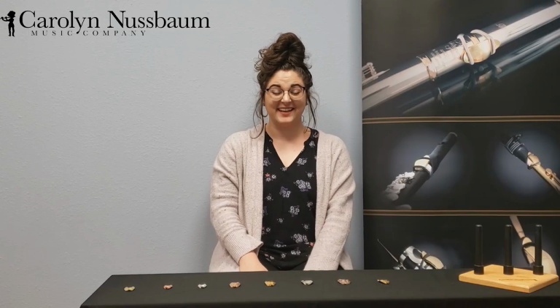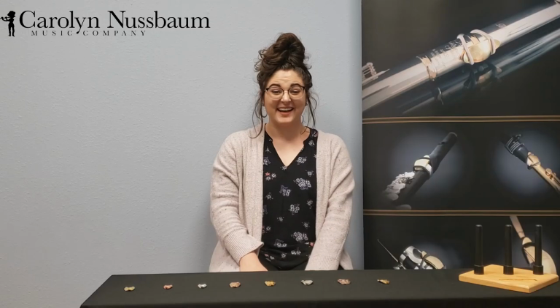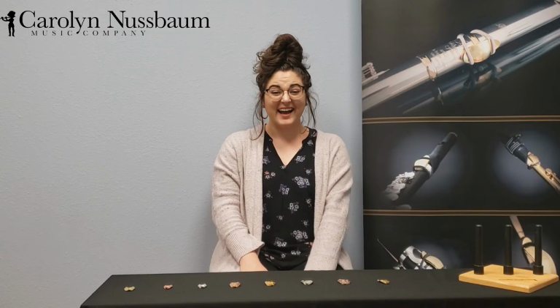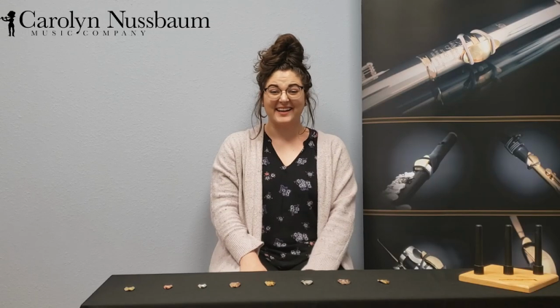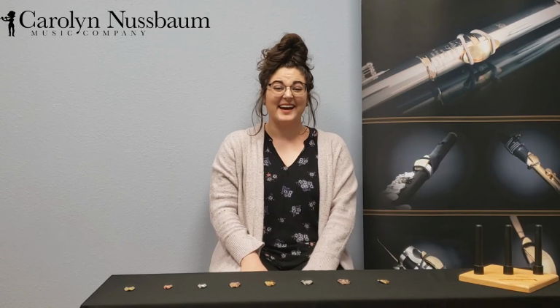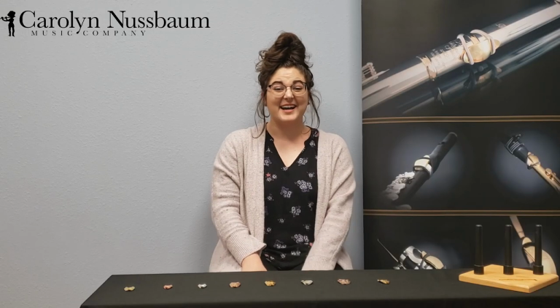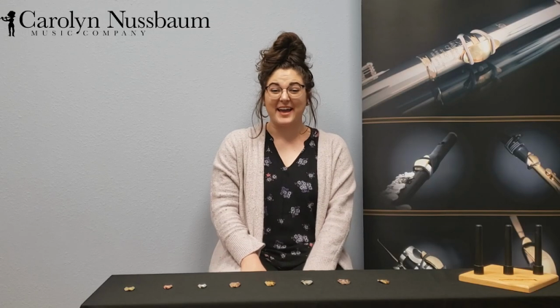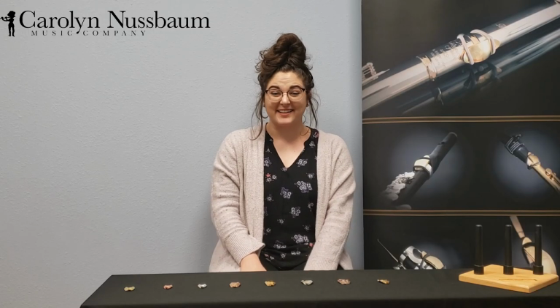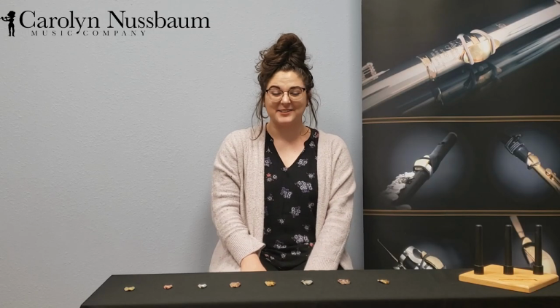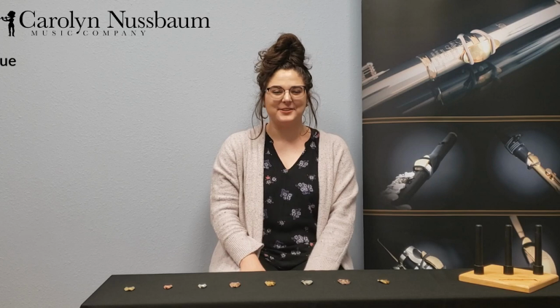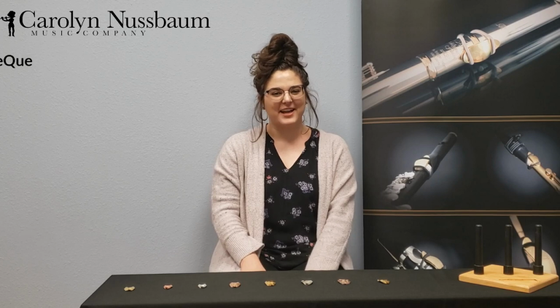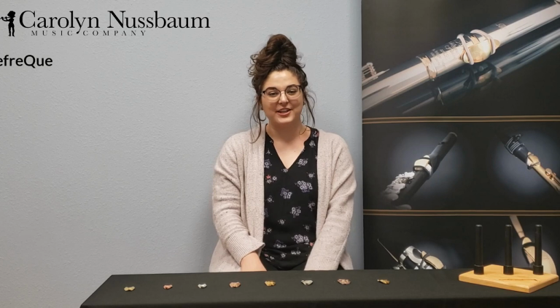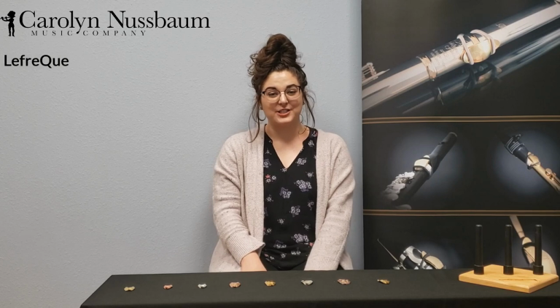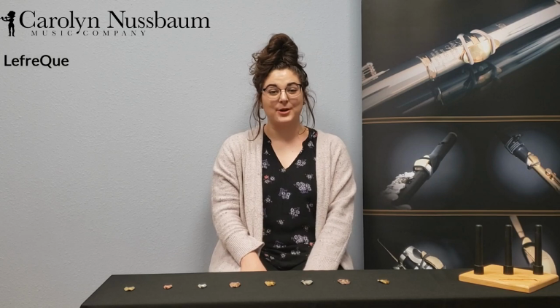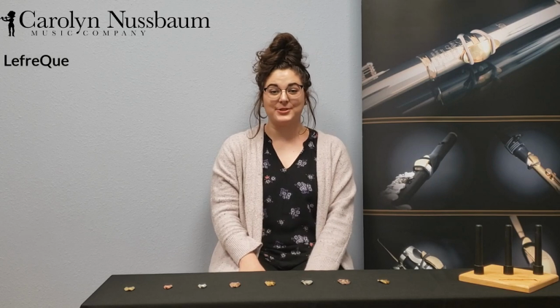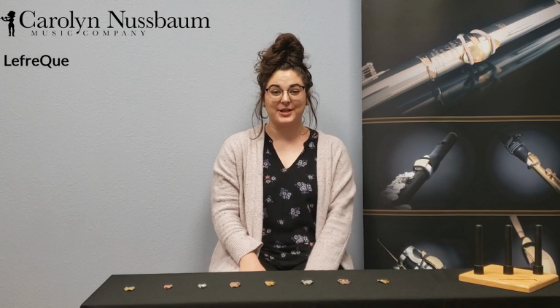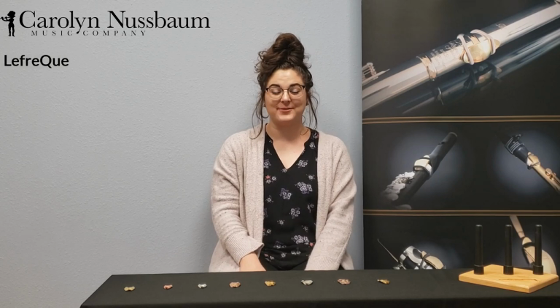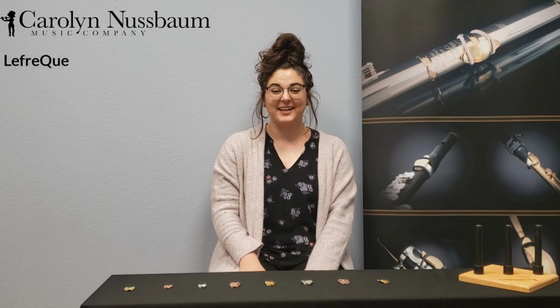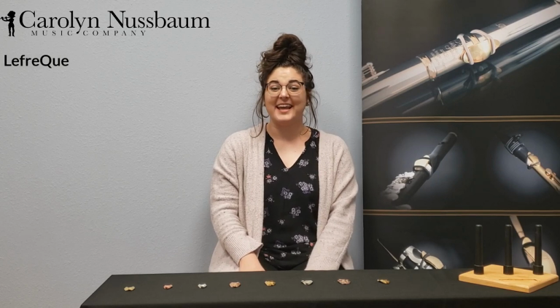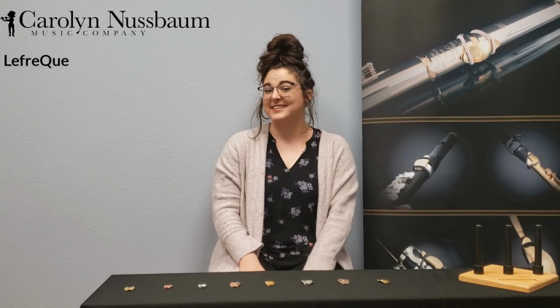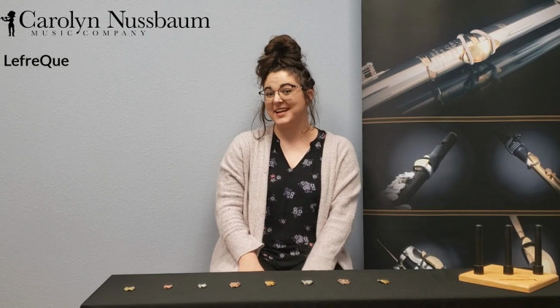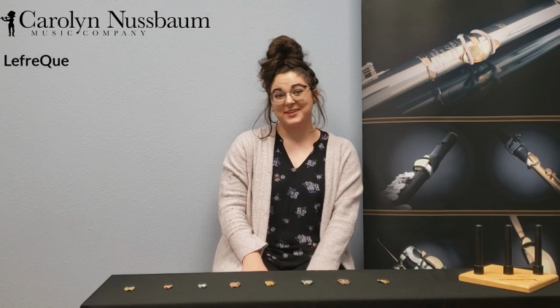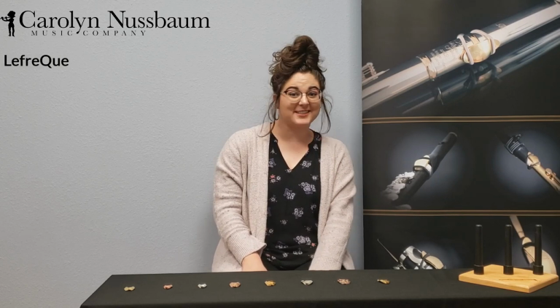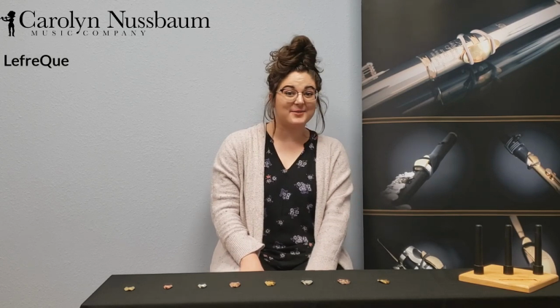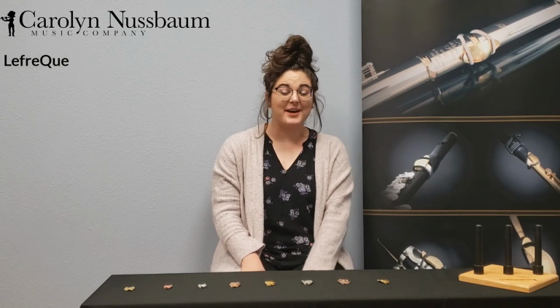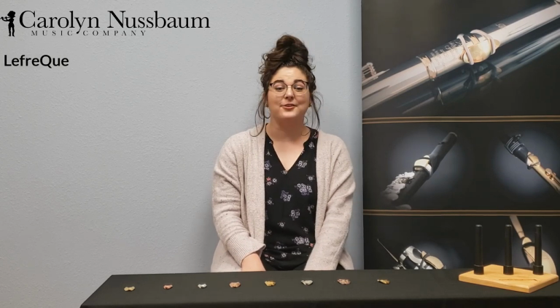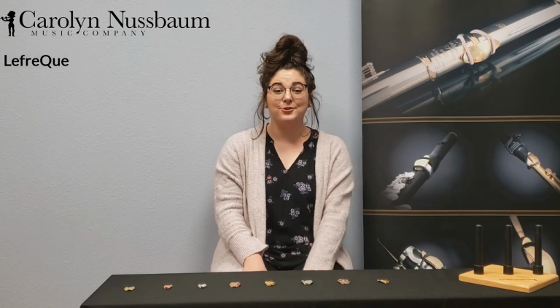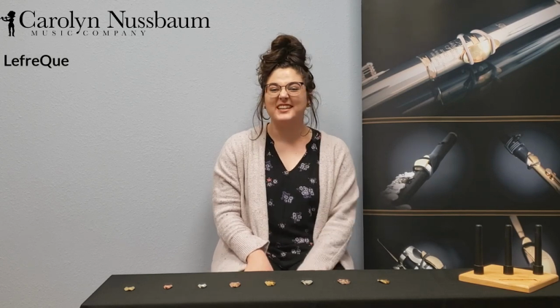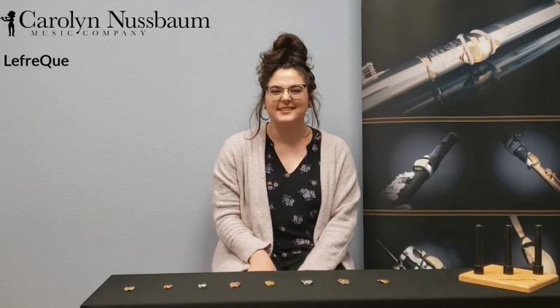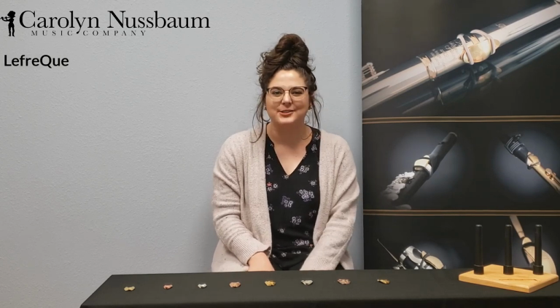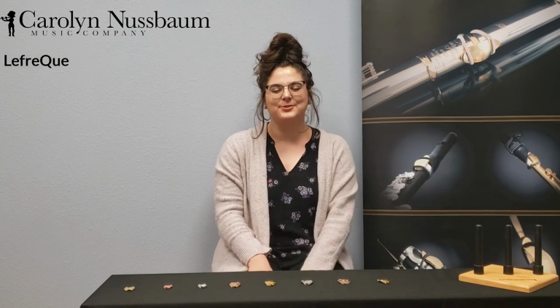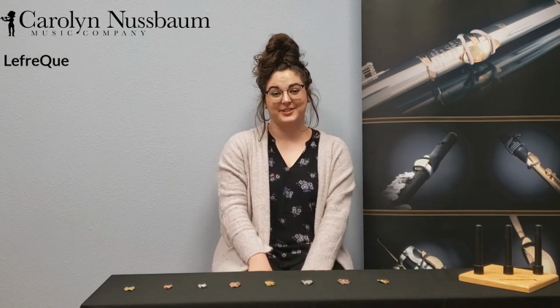Hi, I'm Allison with Carolyn Nussbaum Music Company, and today we're going to talk about Lafrique sound bridges.